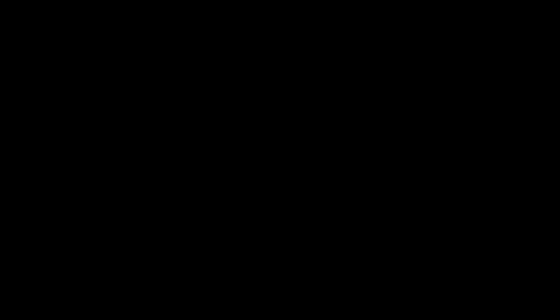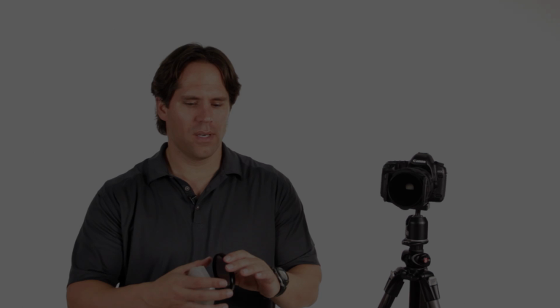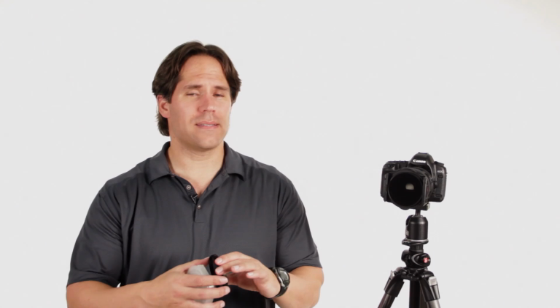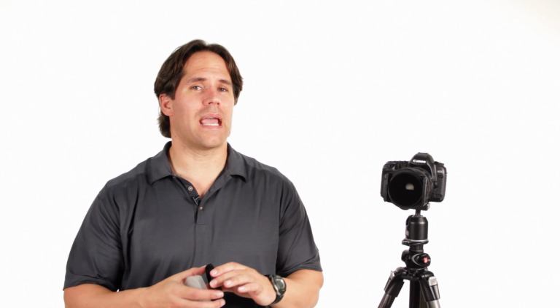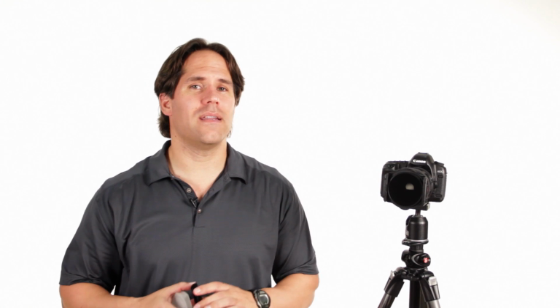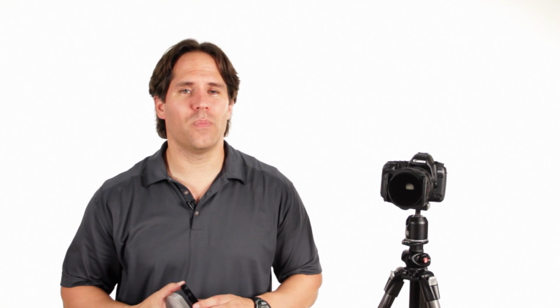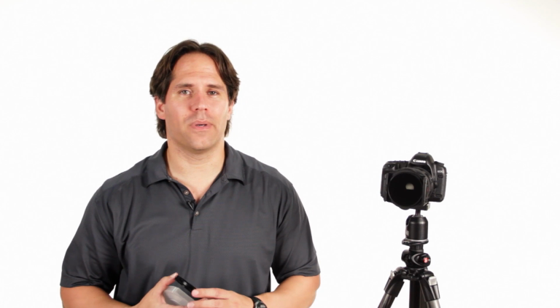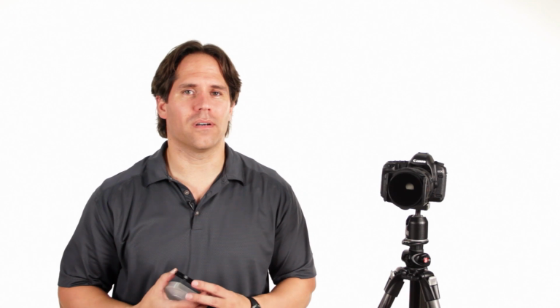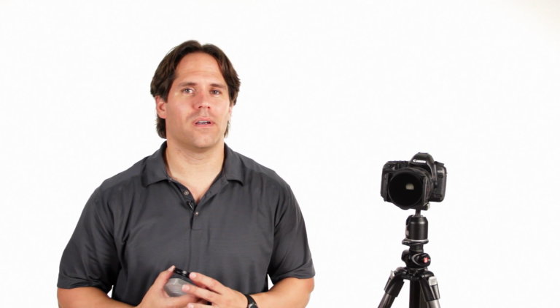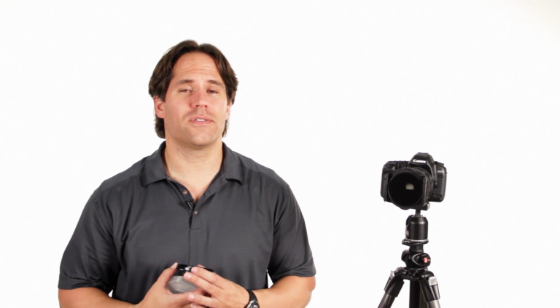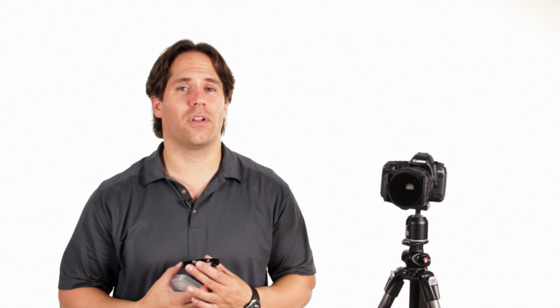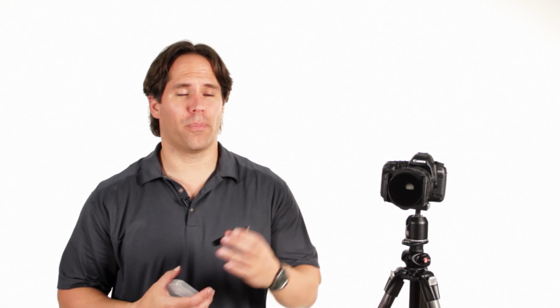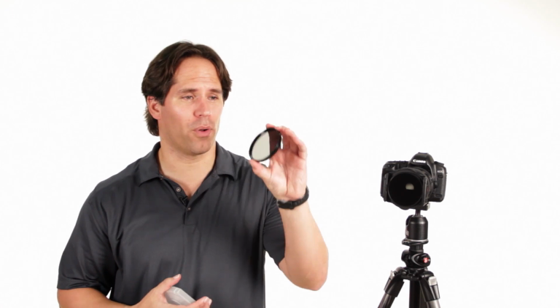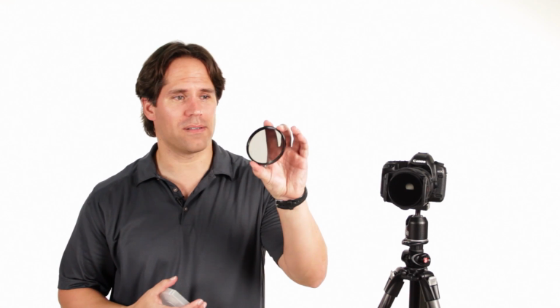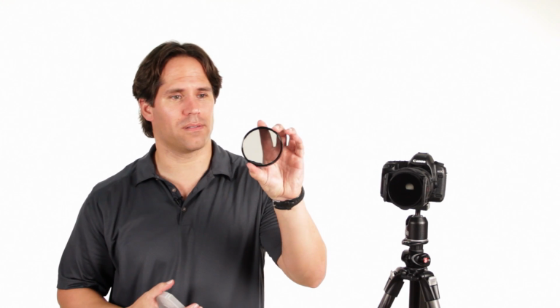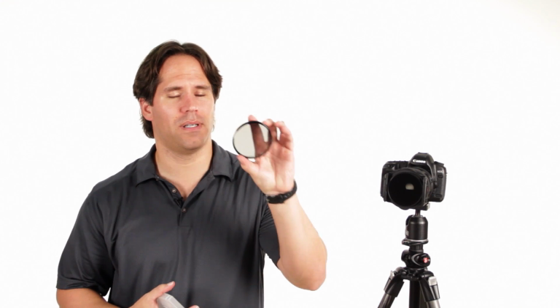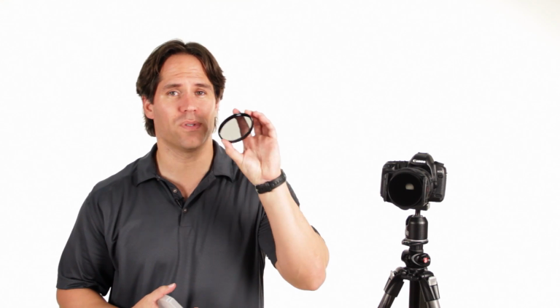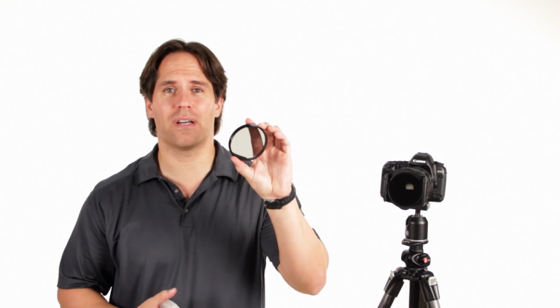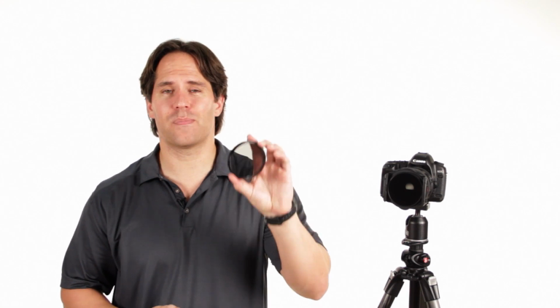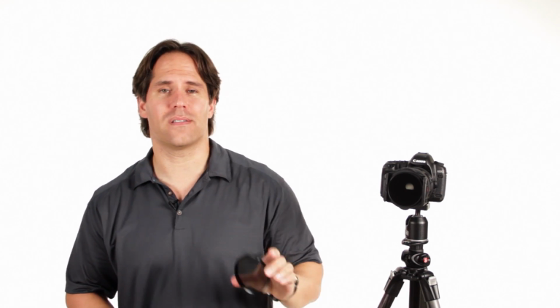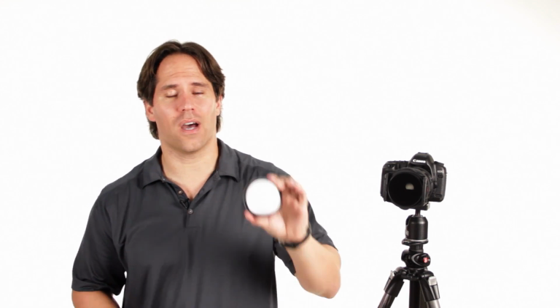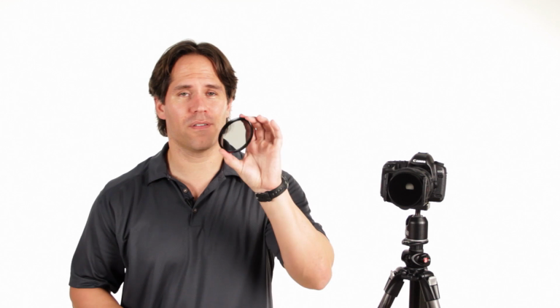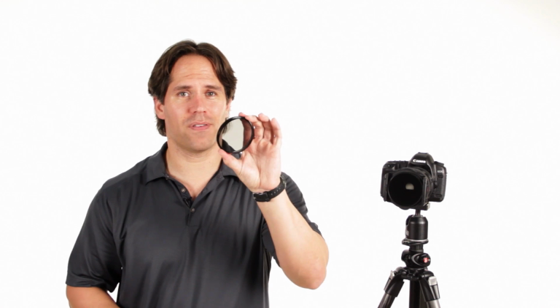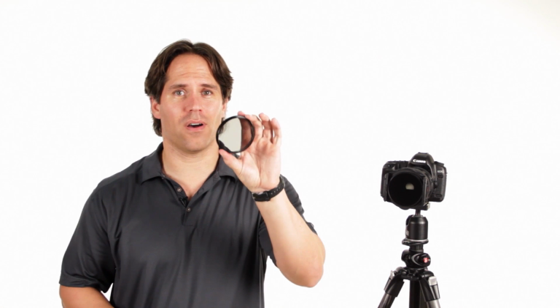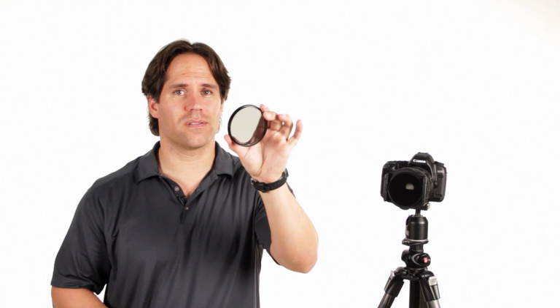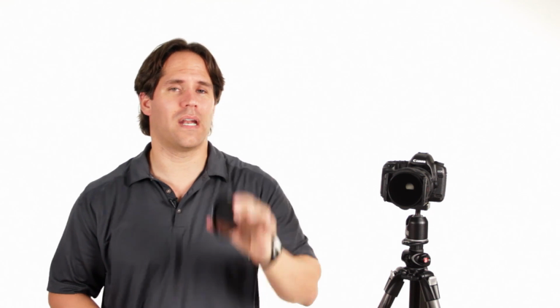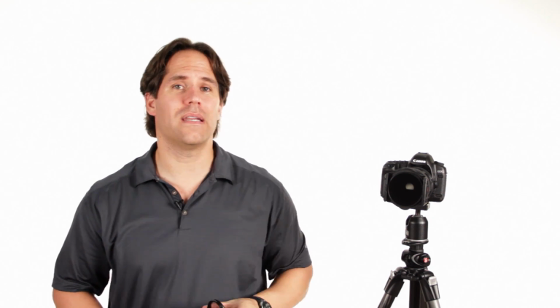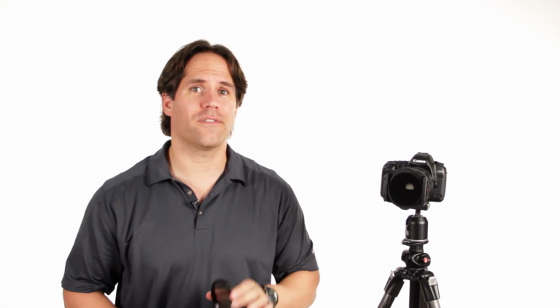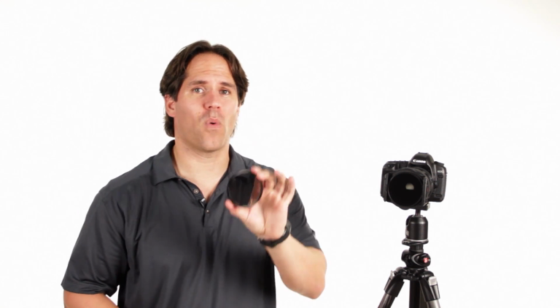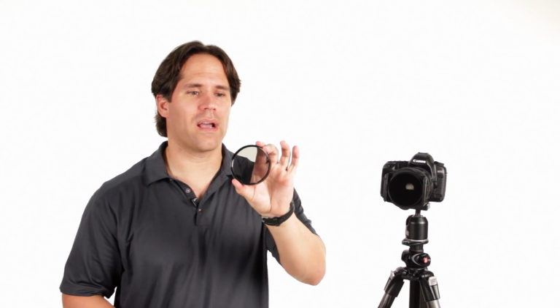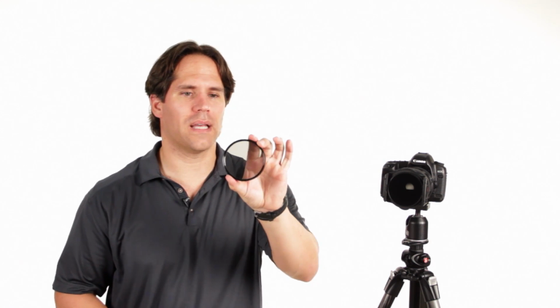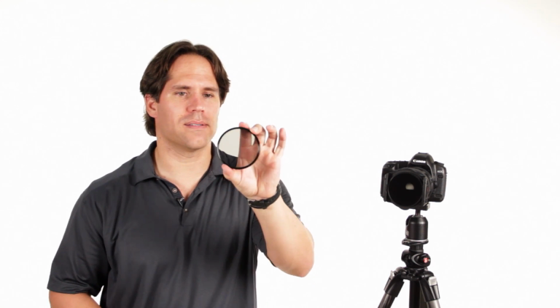This is an 82 millimeter circular polarizer. It was very expensive — $150 — and I needed it for my wide angle lens.